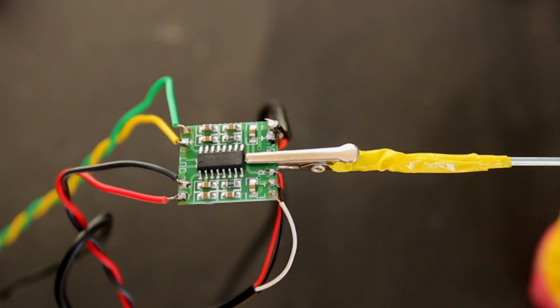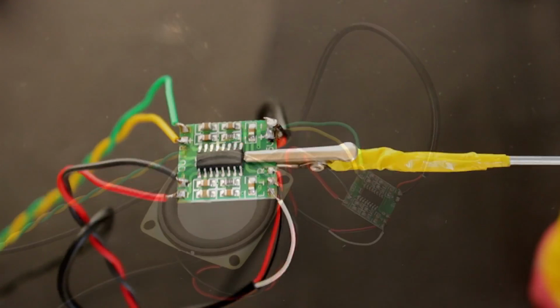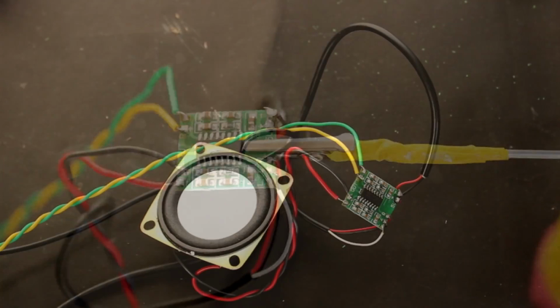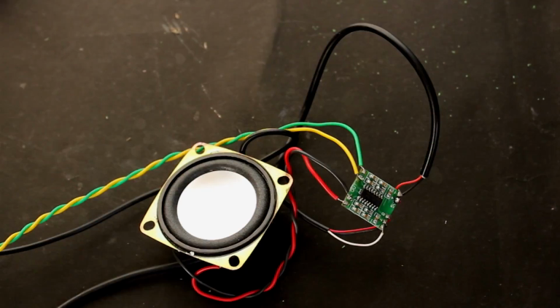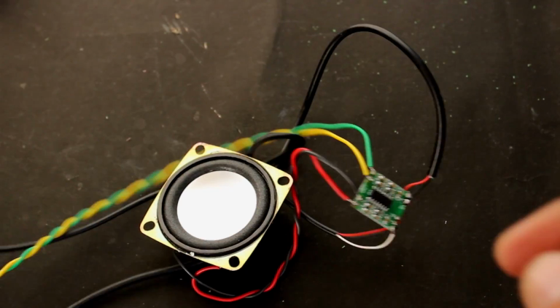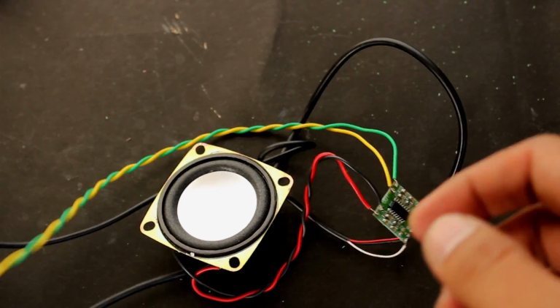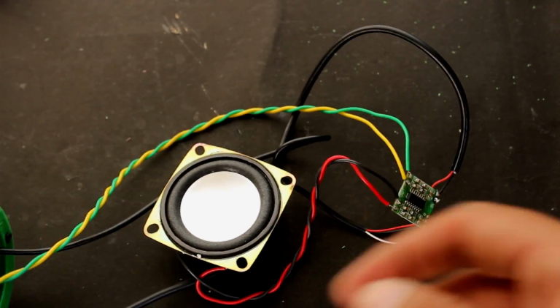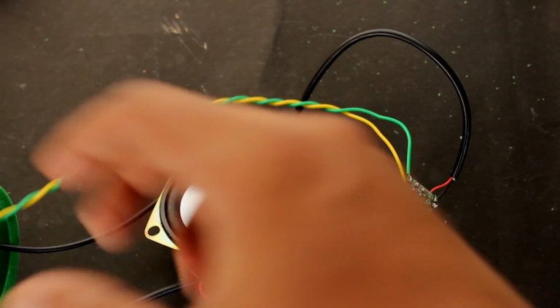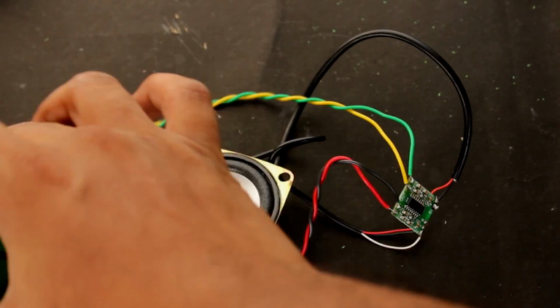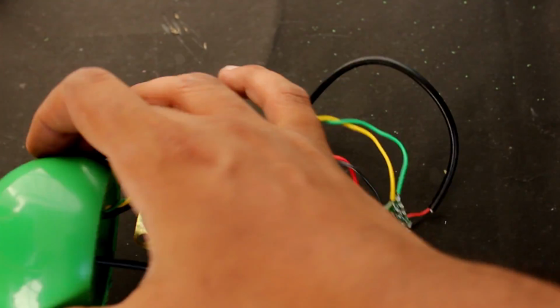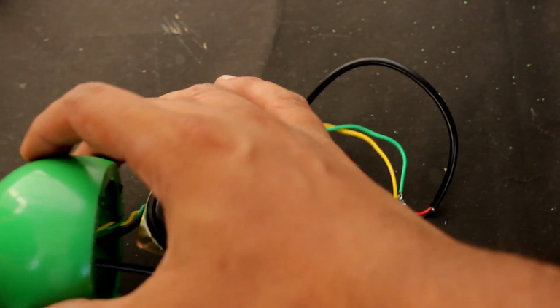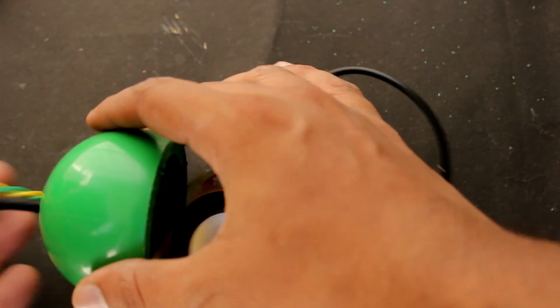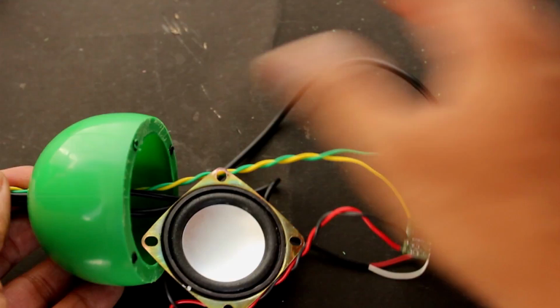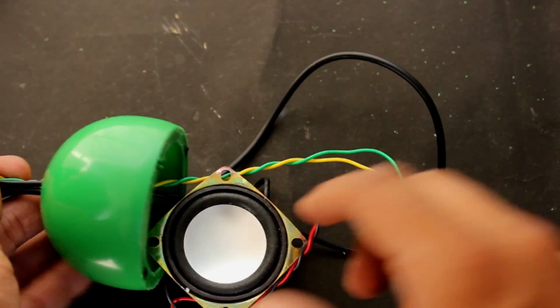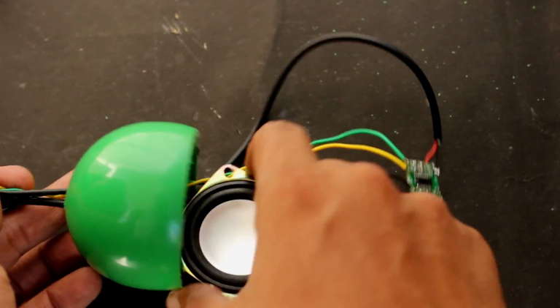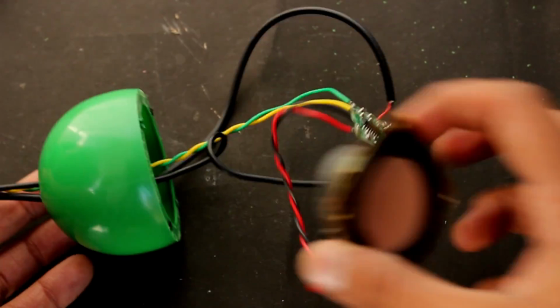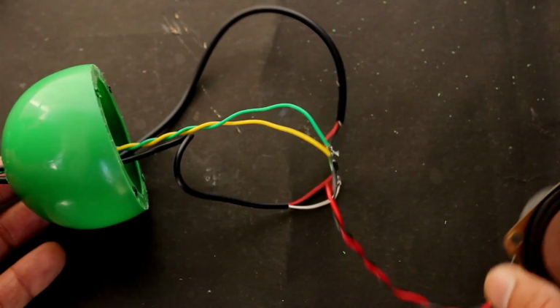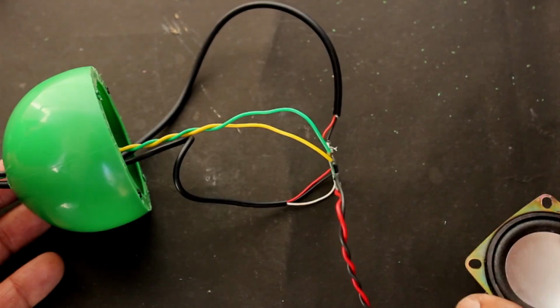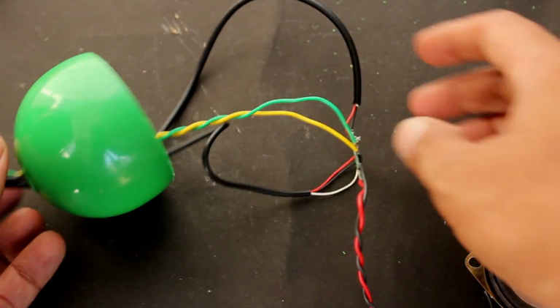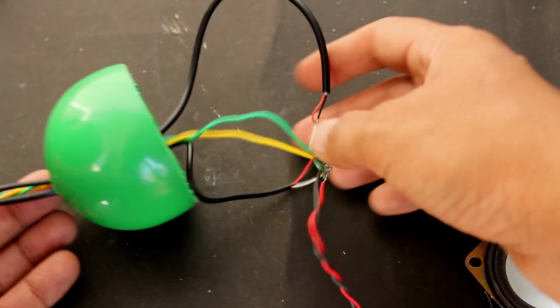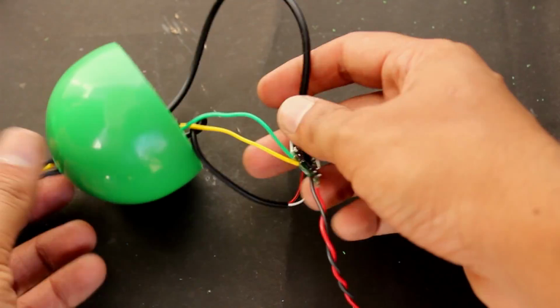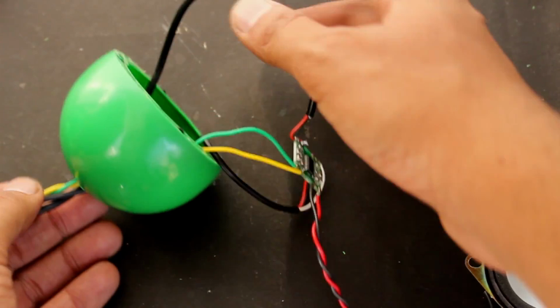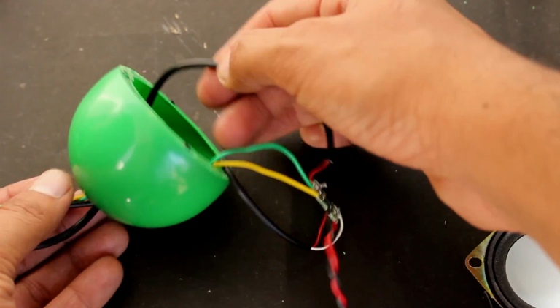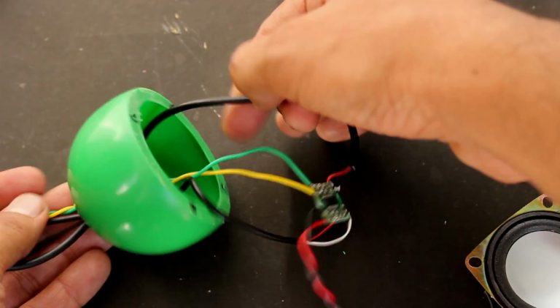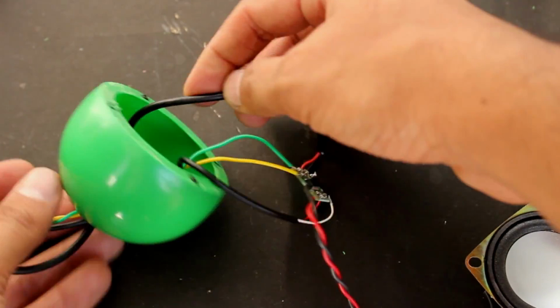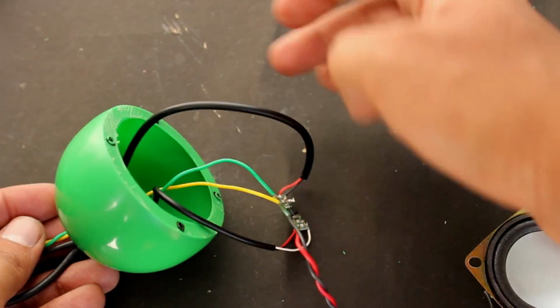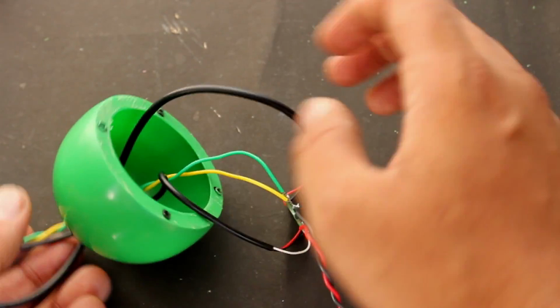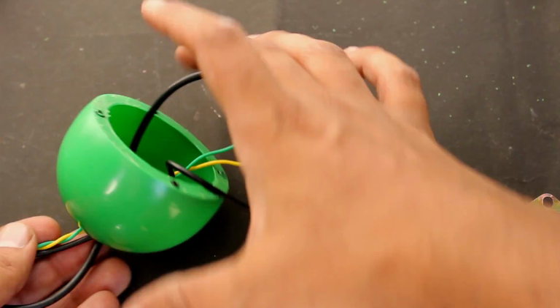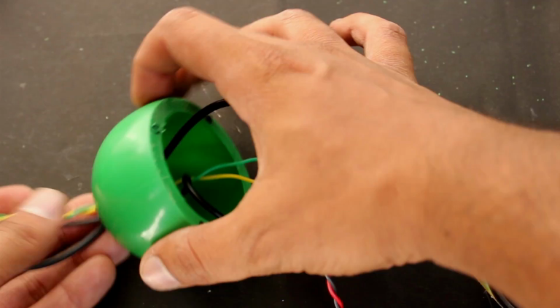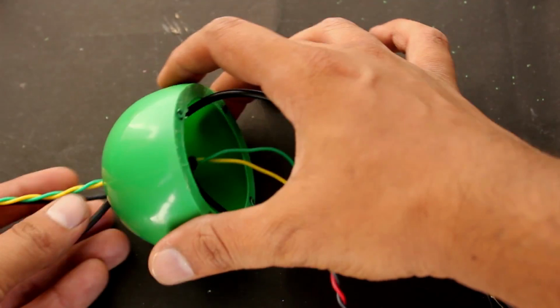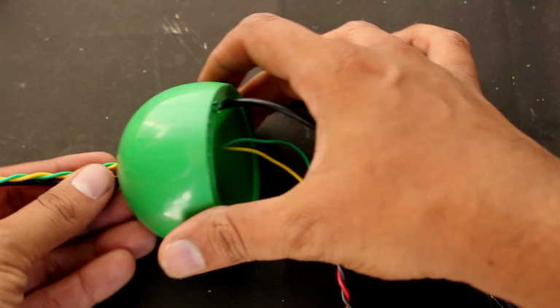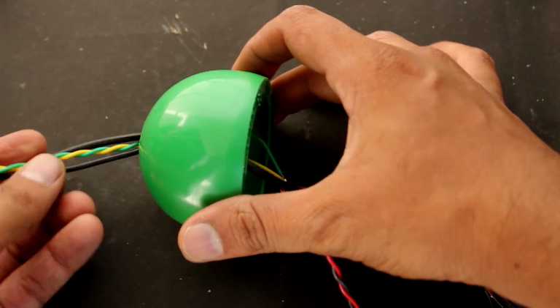Now fix all the wires and the circuit inside the surprise ball, then place the speaker and fix the screws.